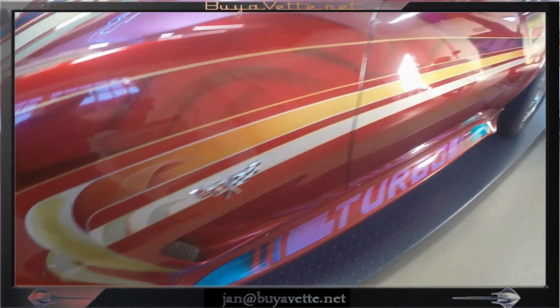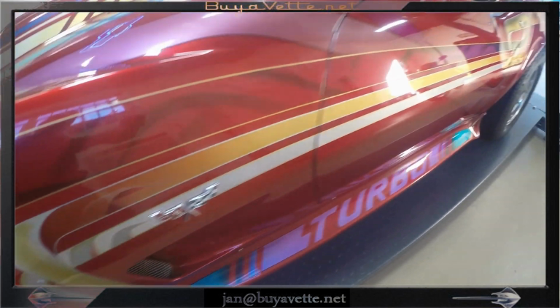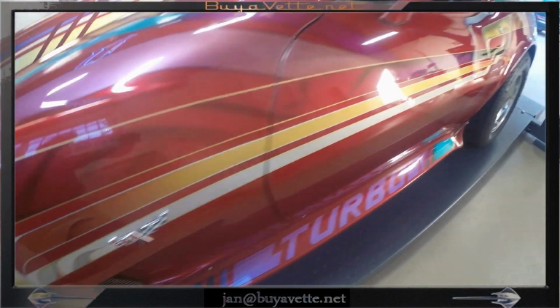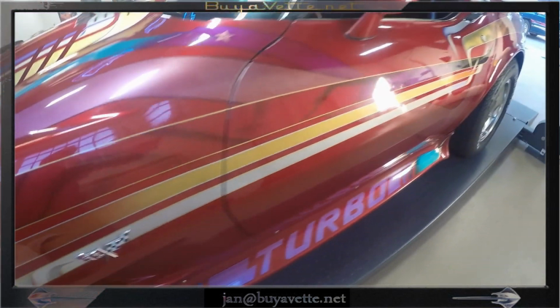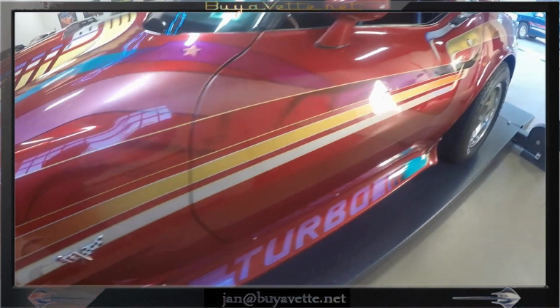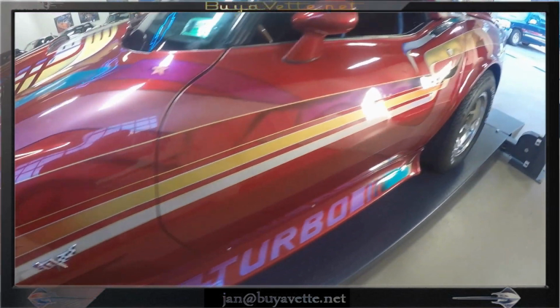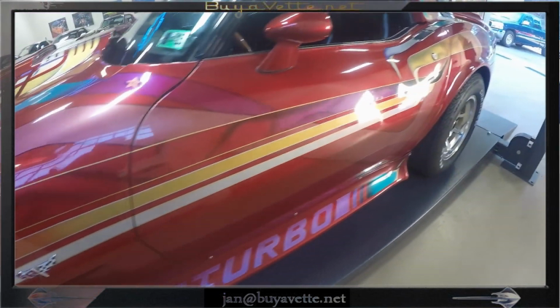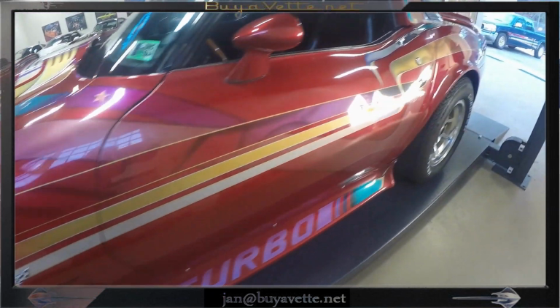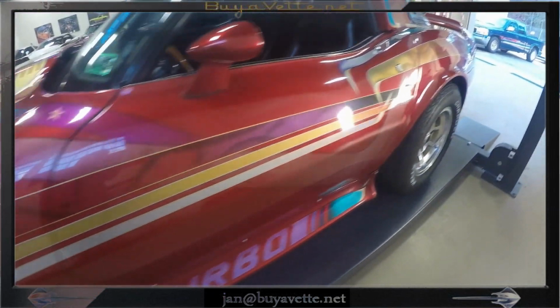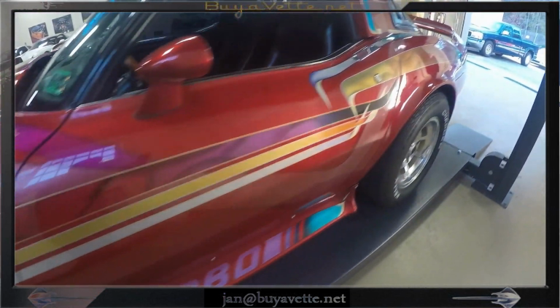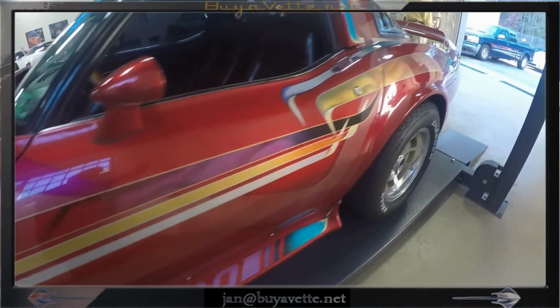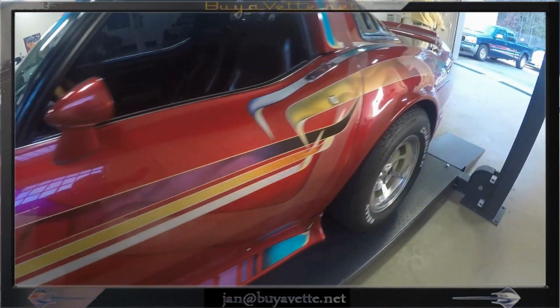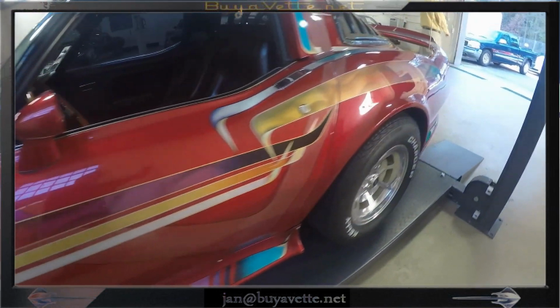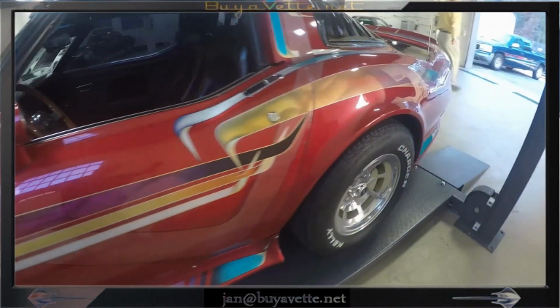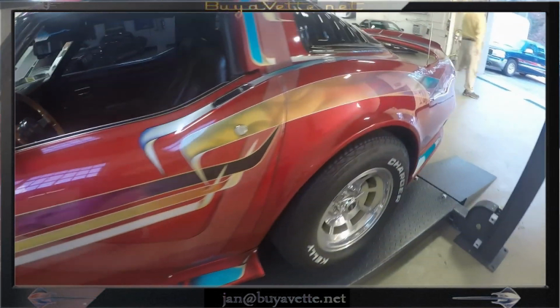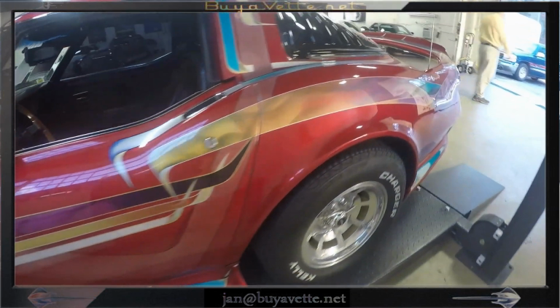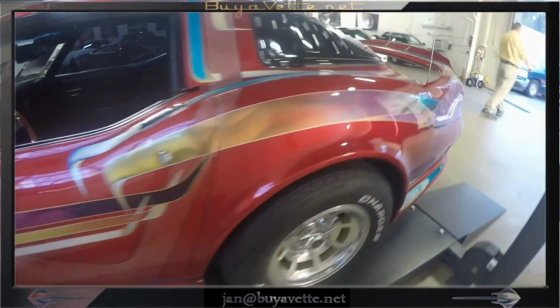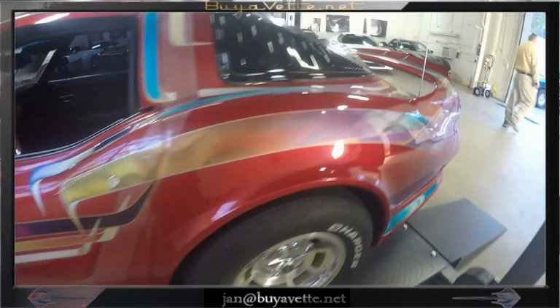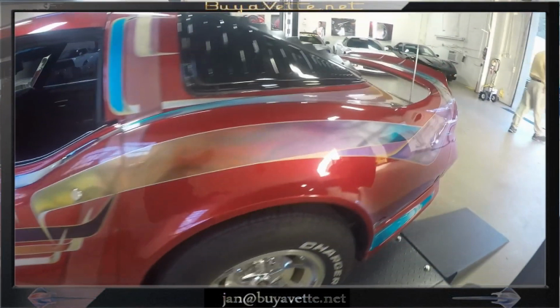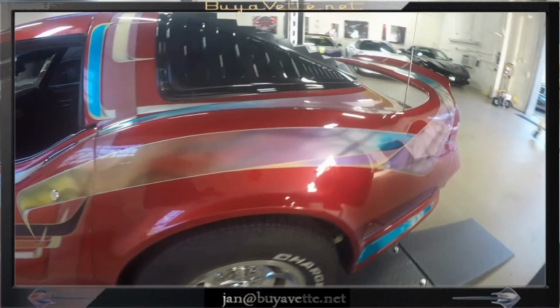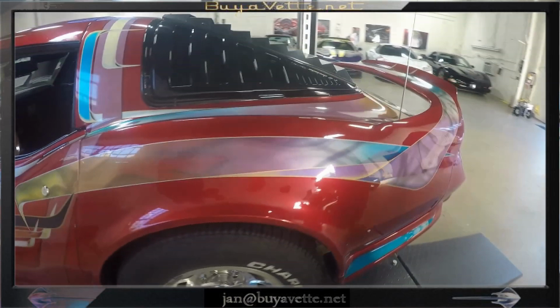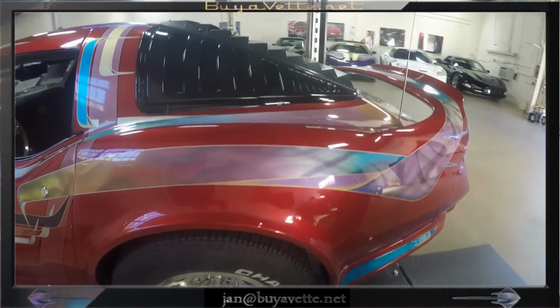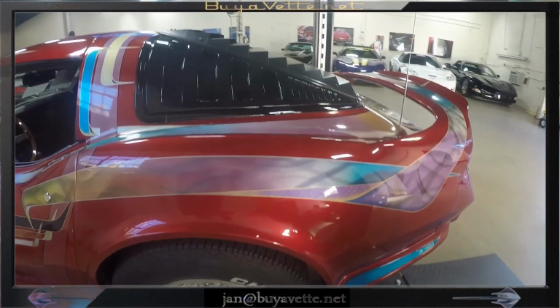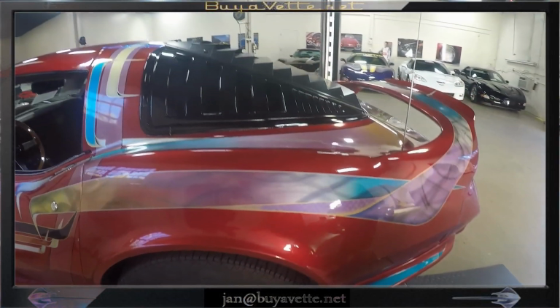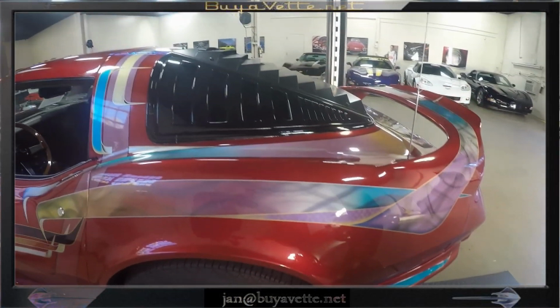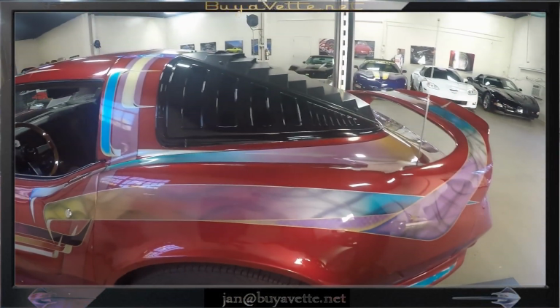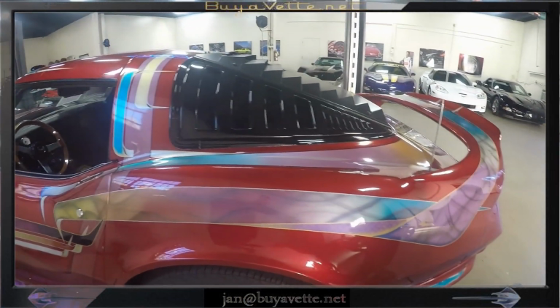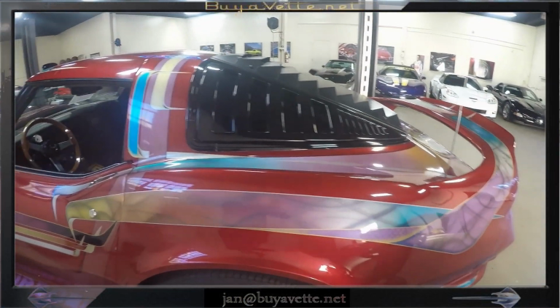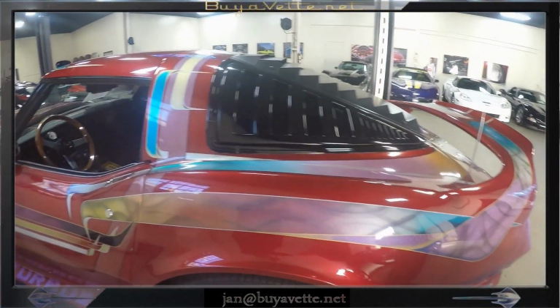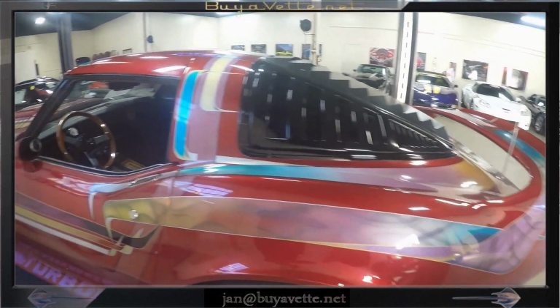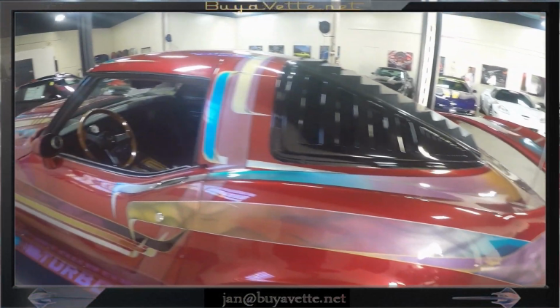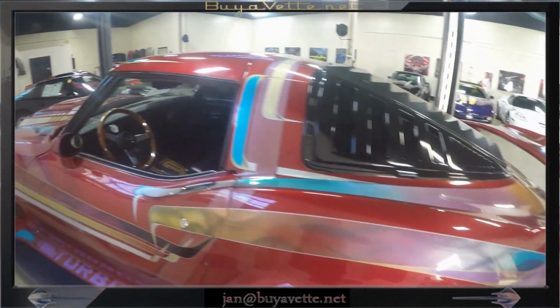You can see the turbo at the bottom. It's got the rare spoiler.